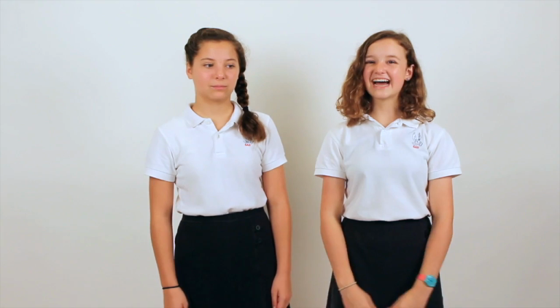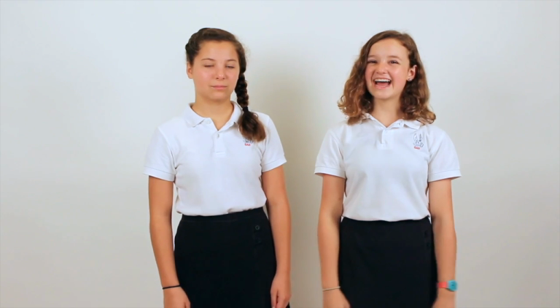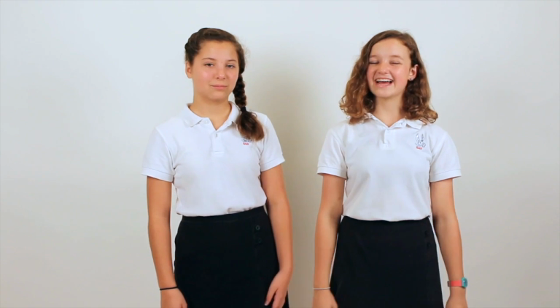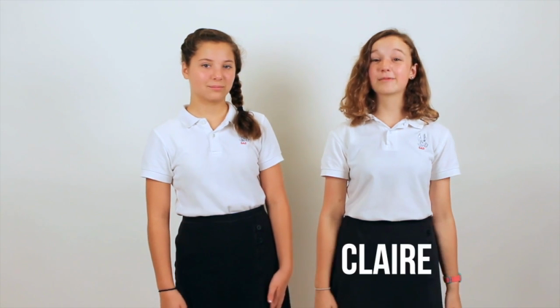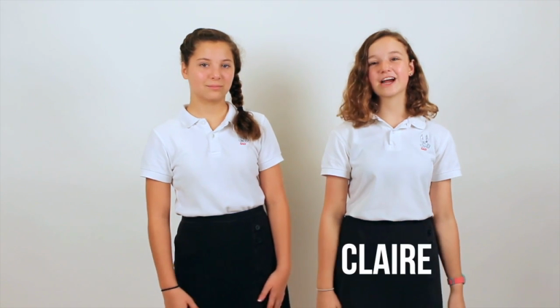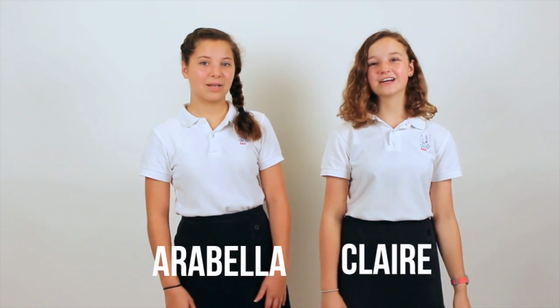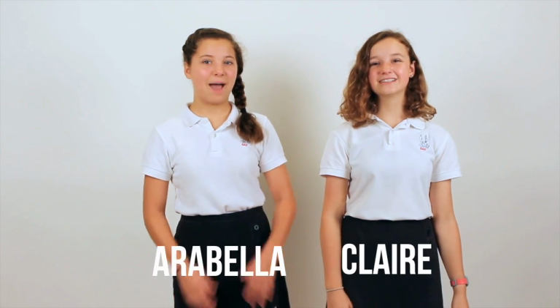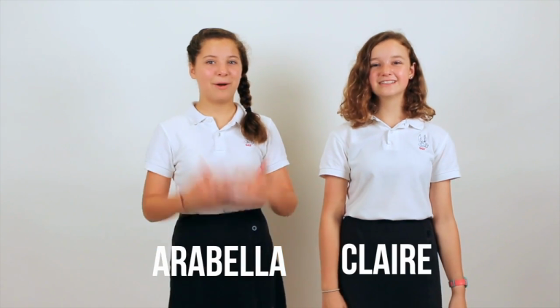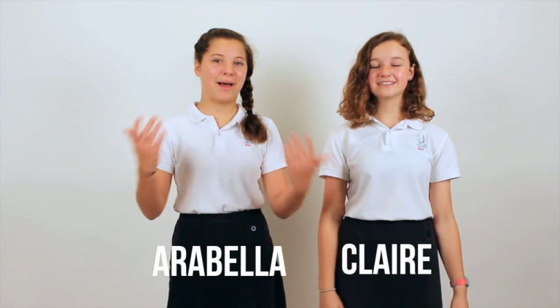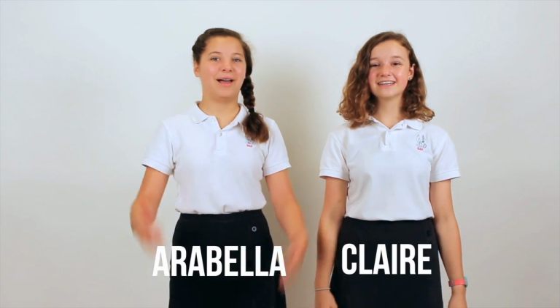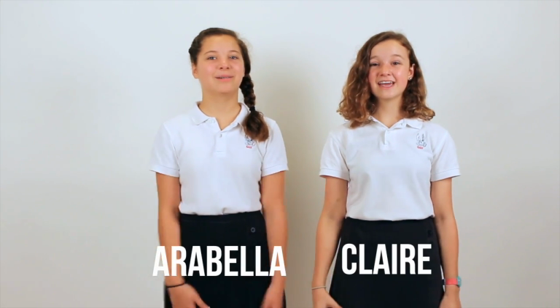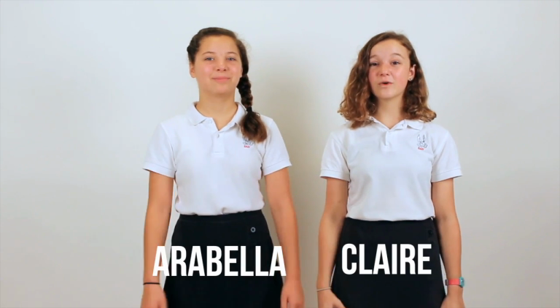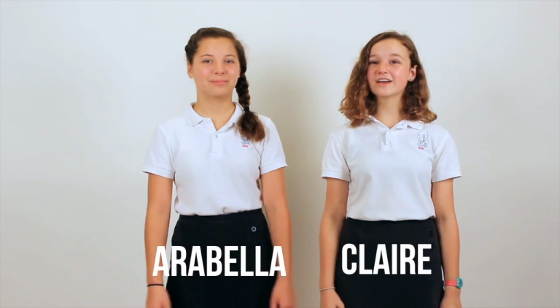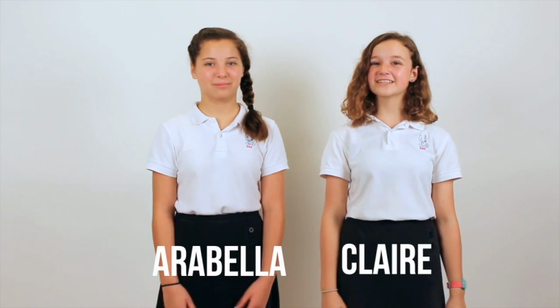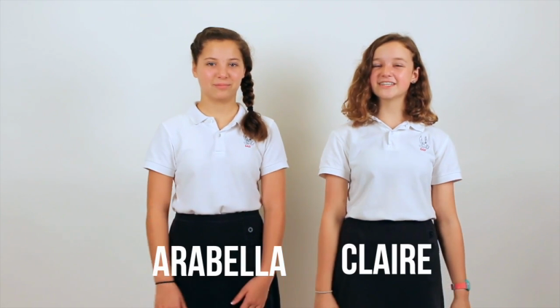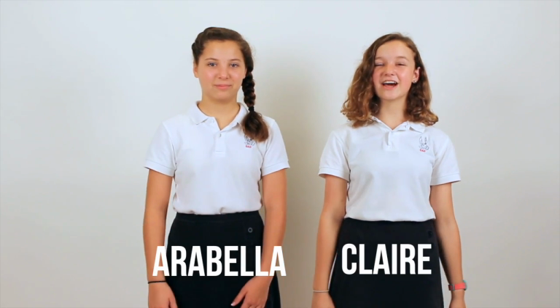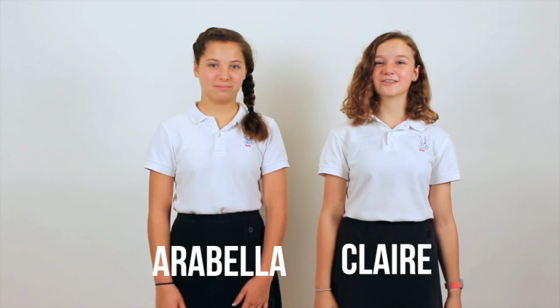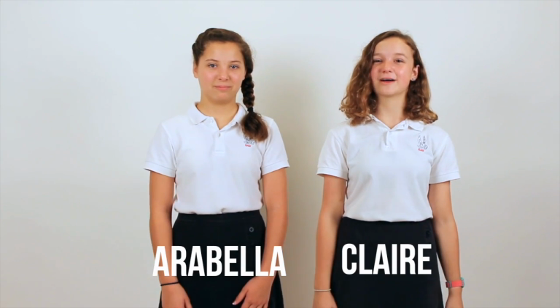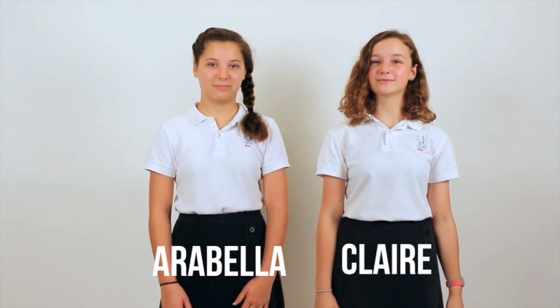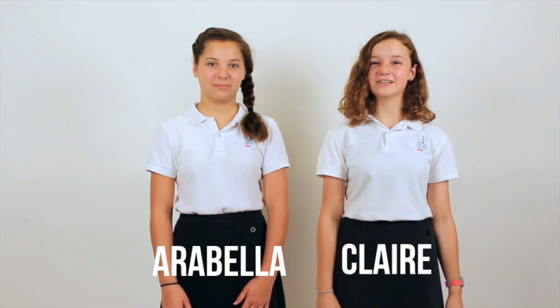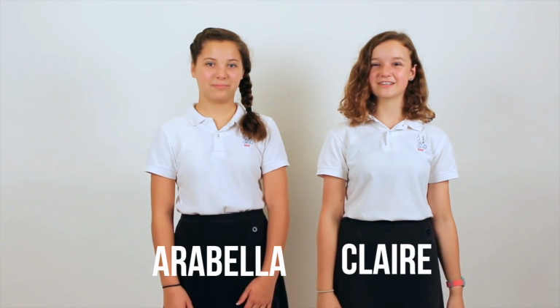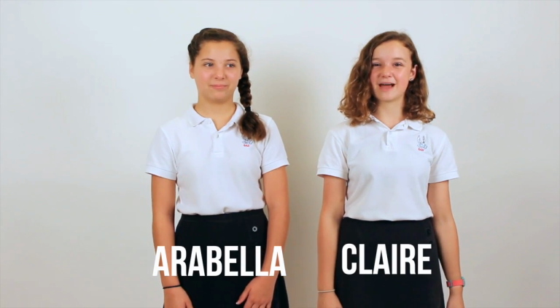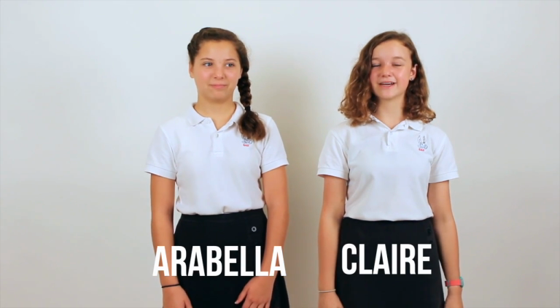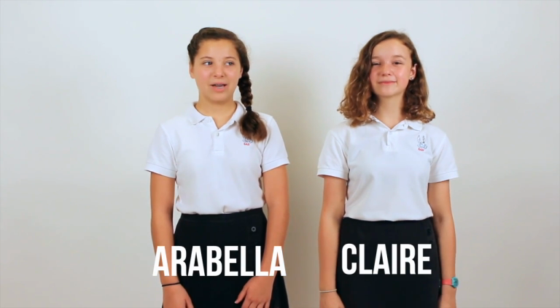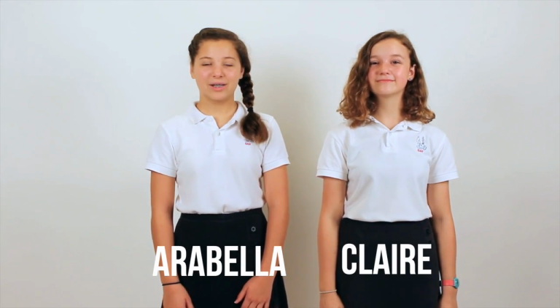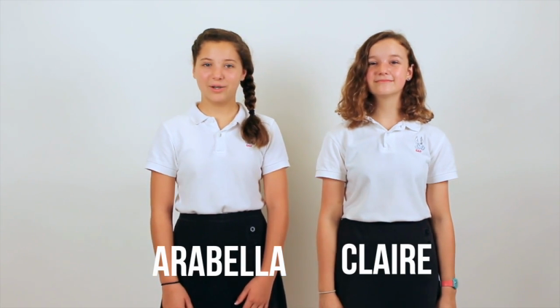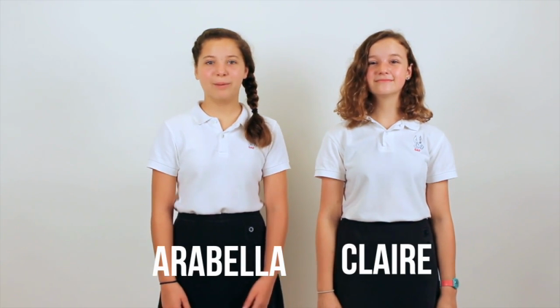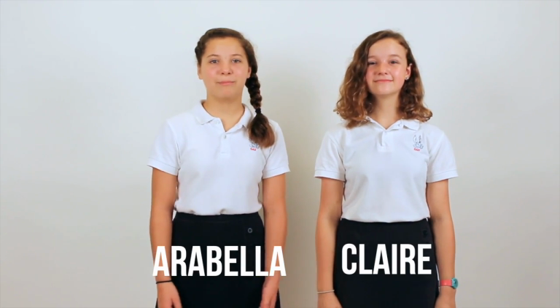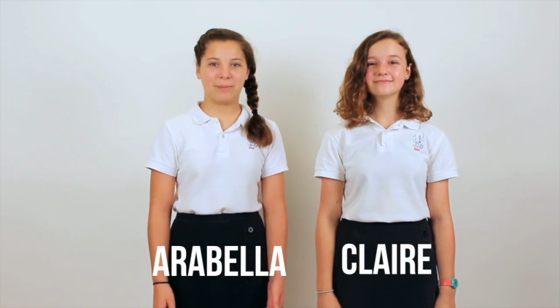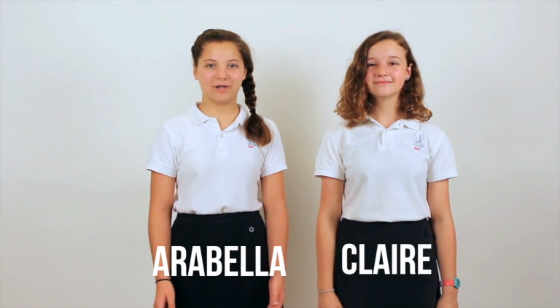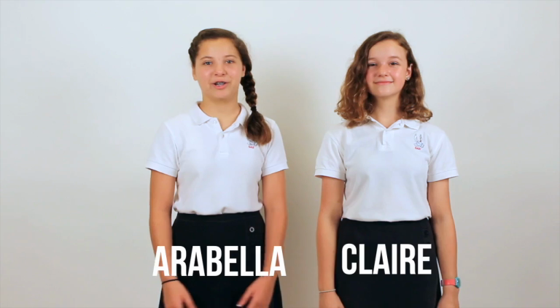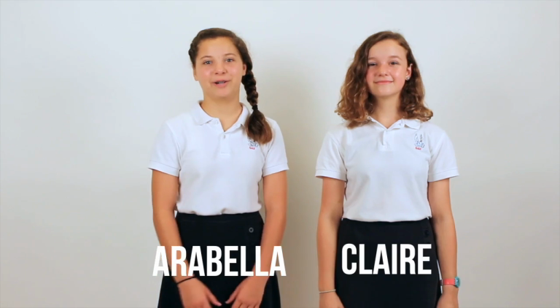Hi, I'm Claire. I'm Marabella. And we're here to teach you how to responsibly use your laptop so you can be prepared to learn.